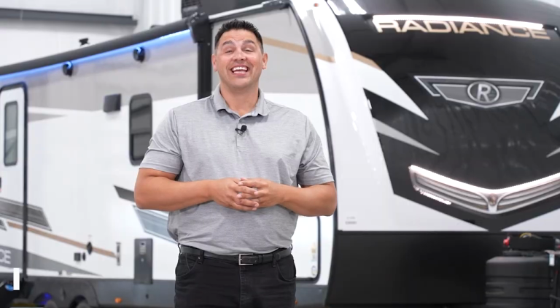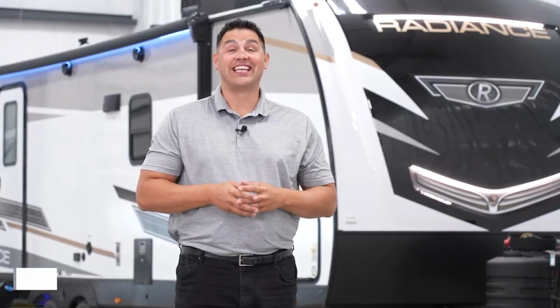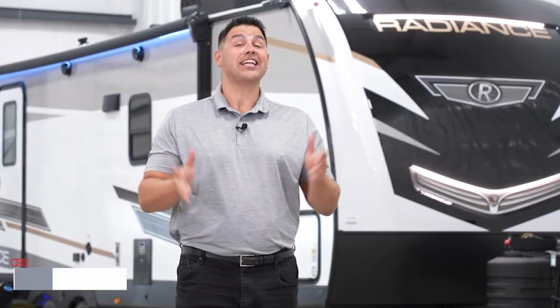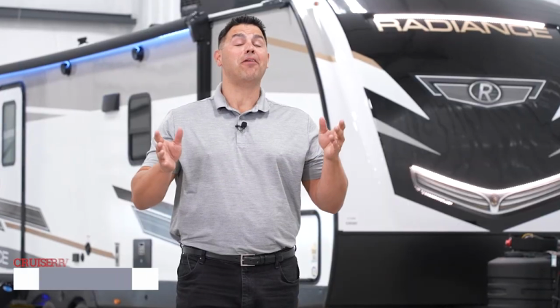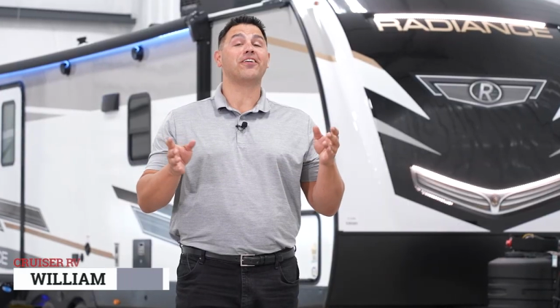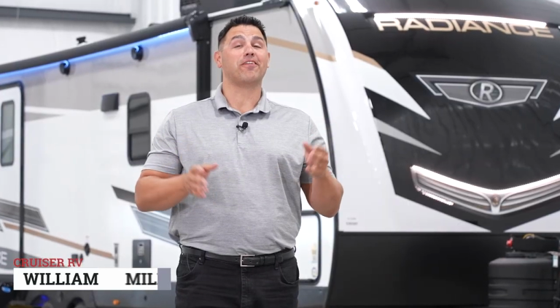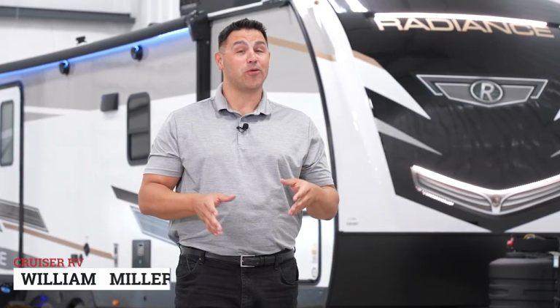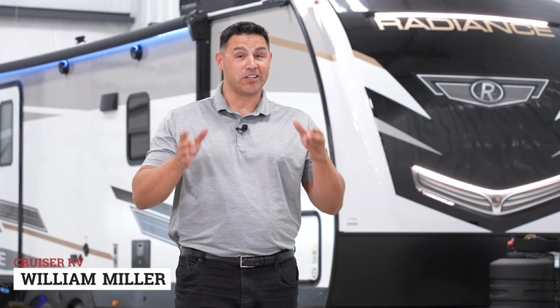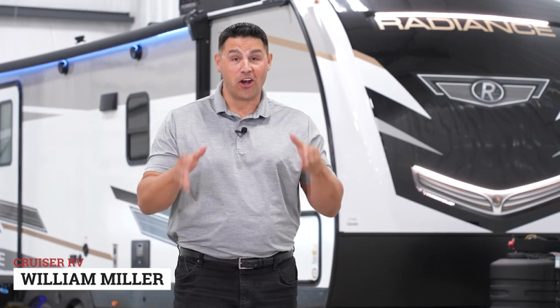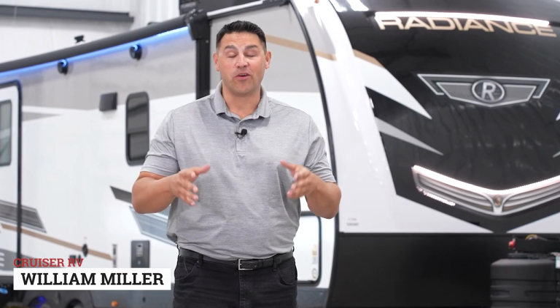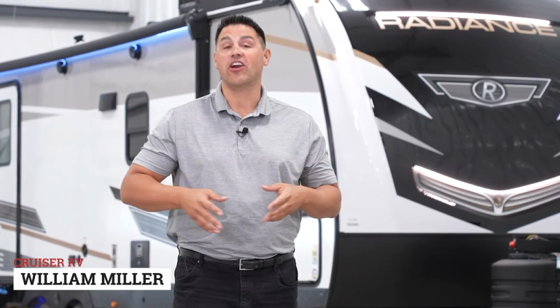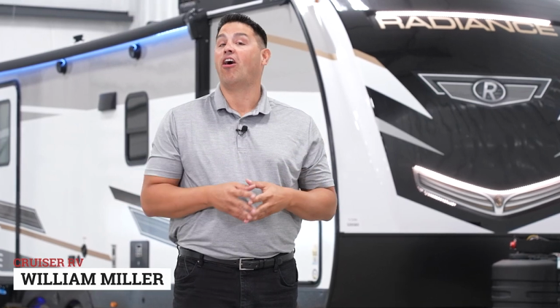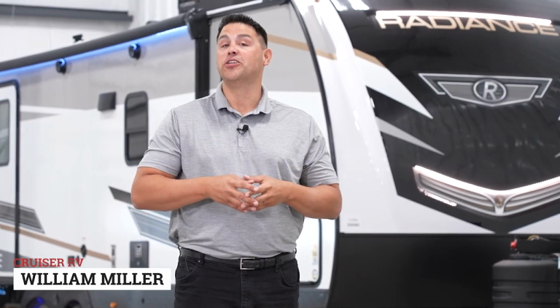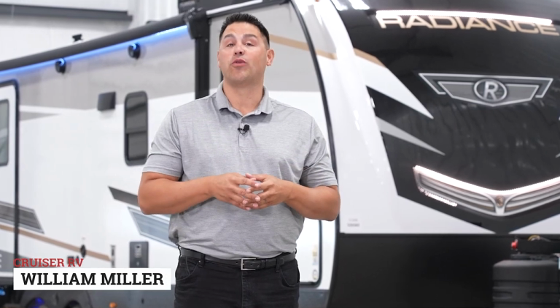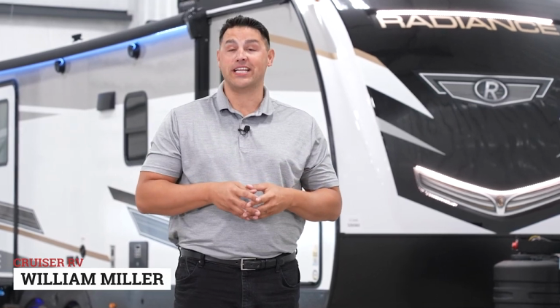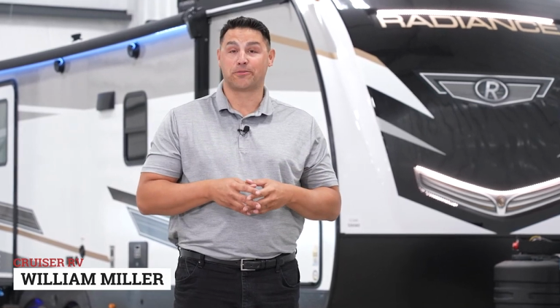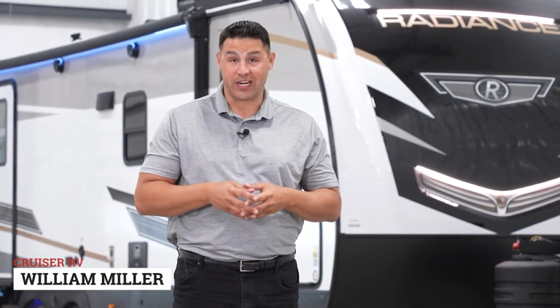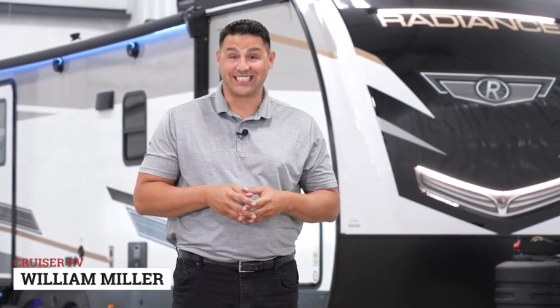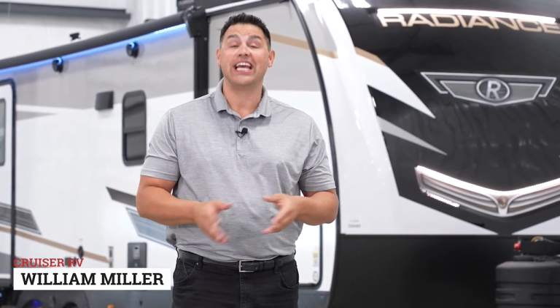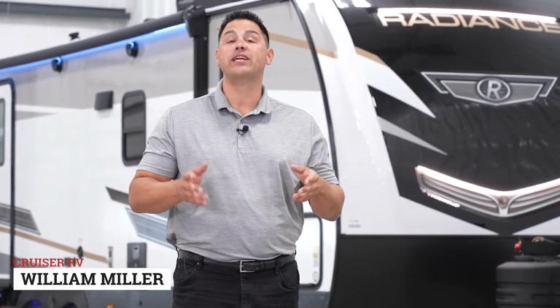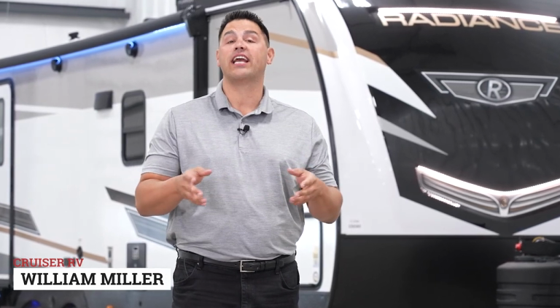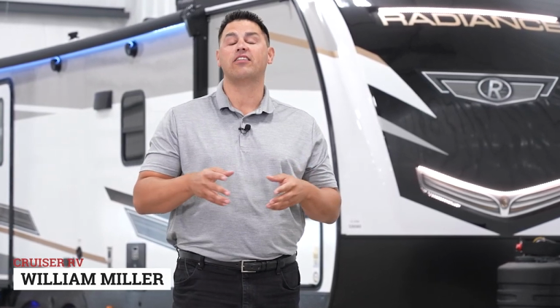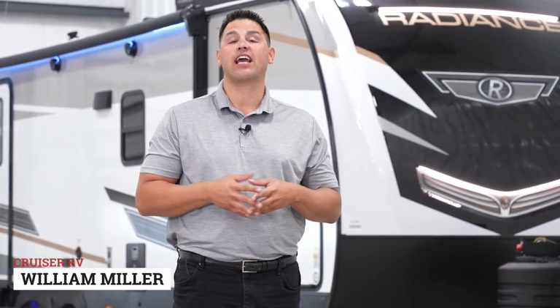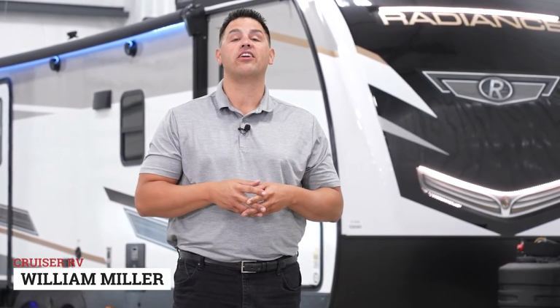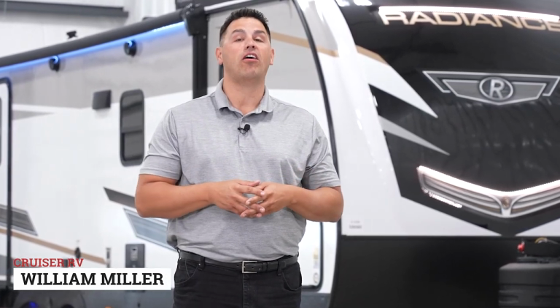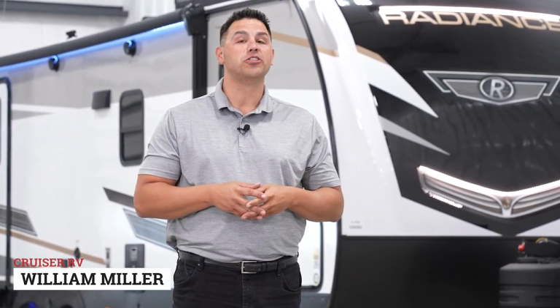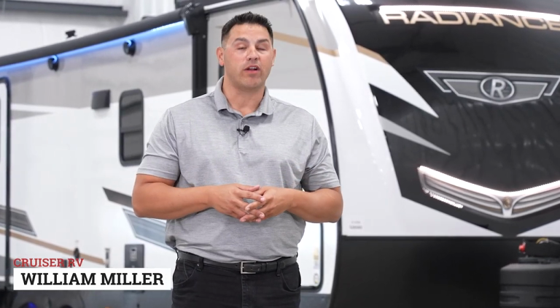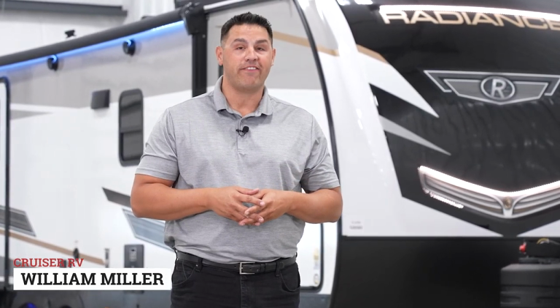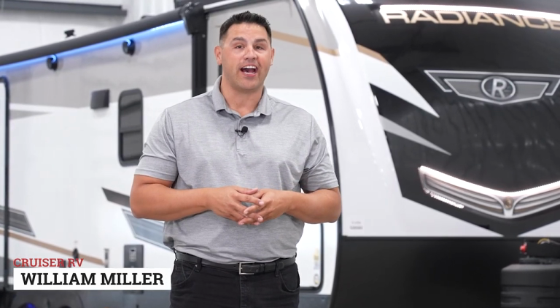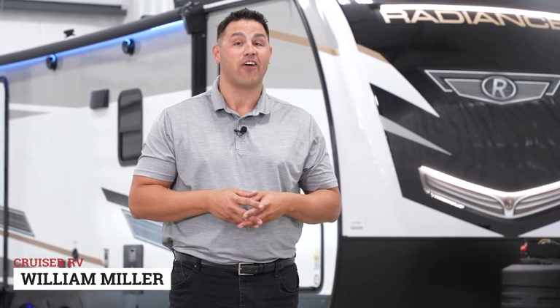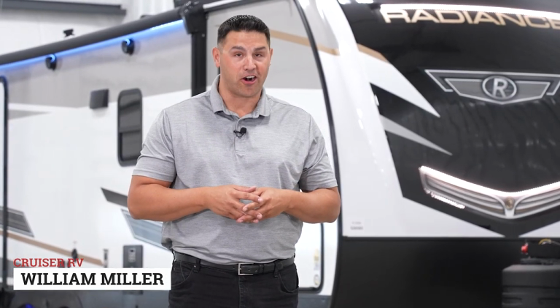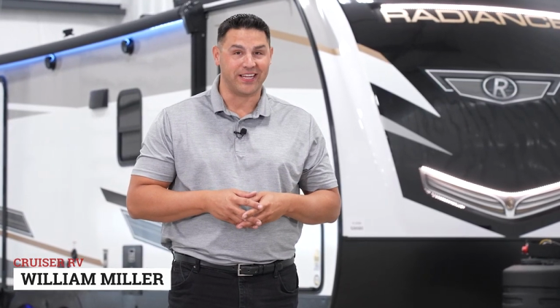Get comfort from the word go with the all-new Radiance brand. Today we take a look at the all-new 25RB.